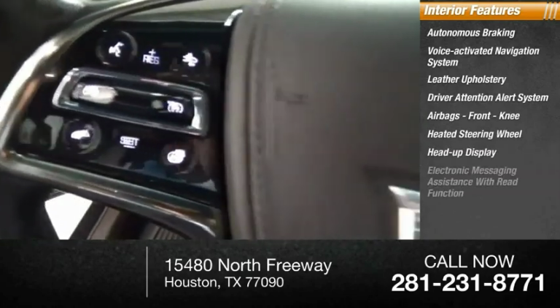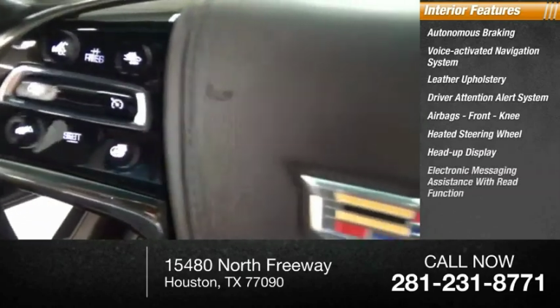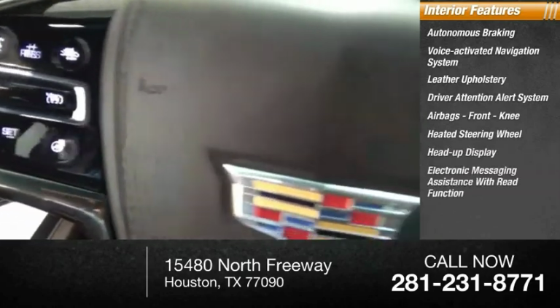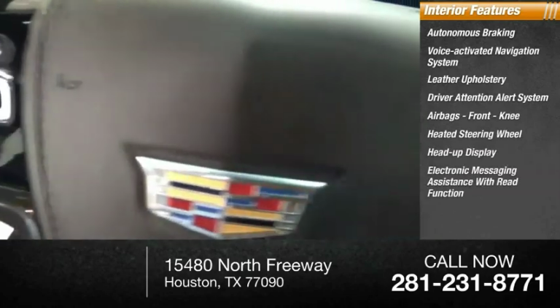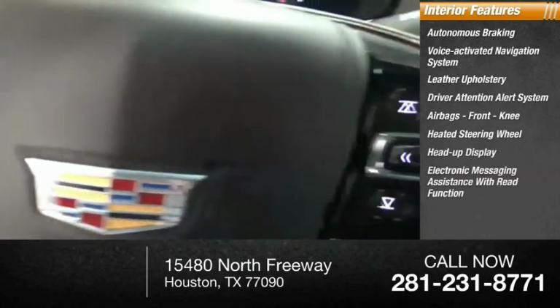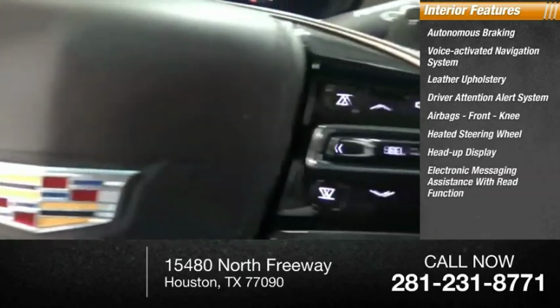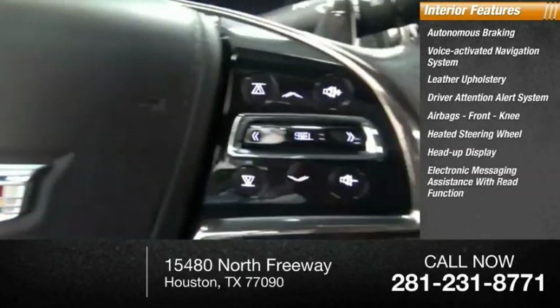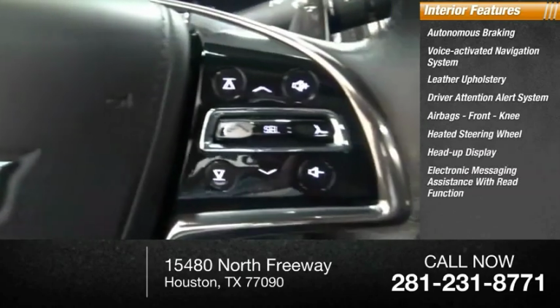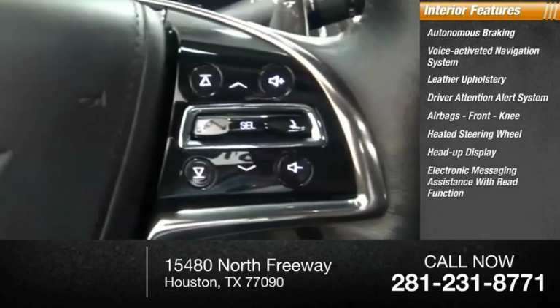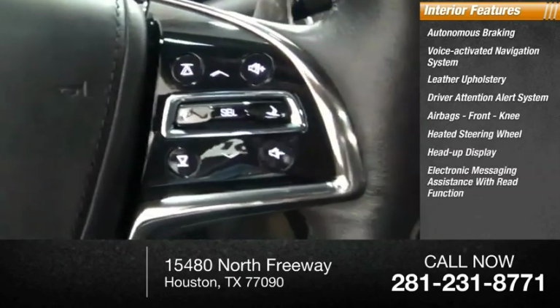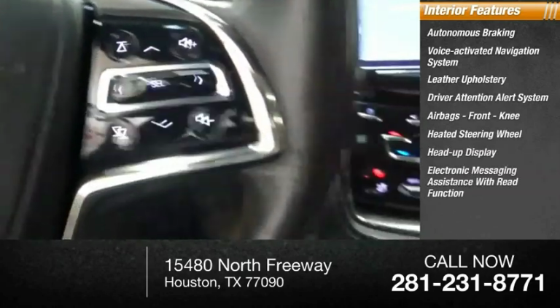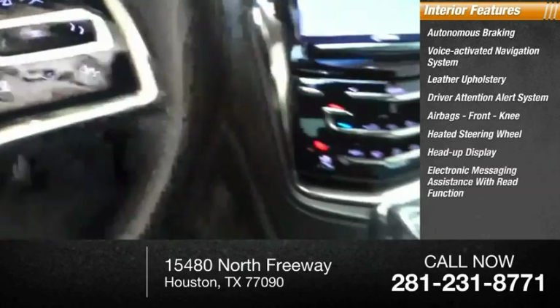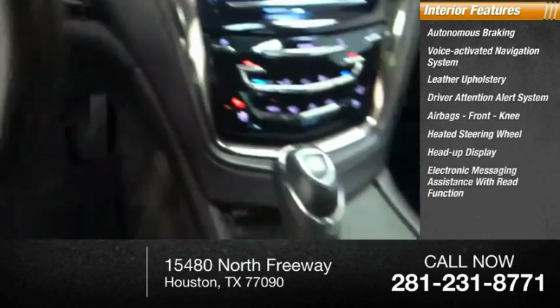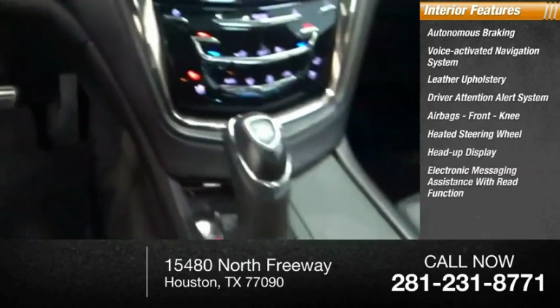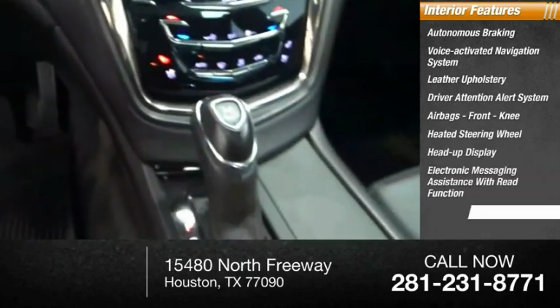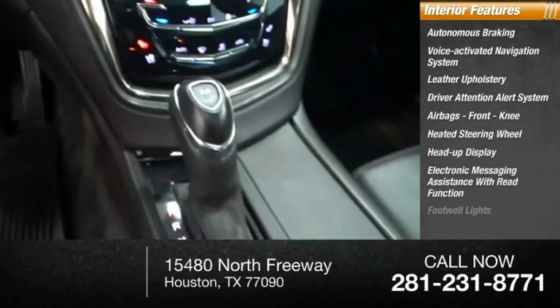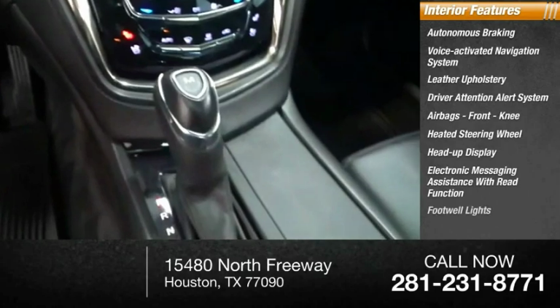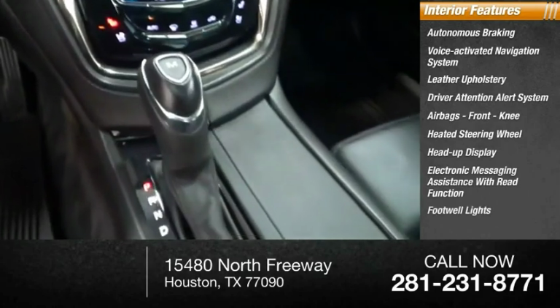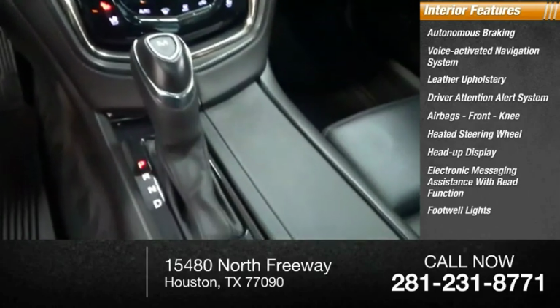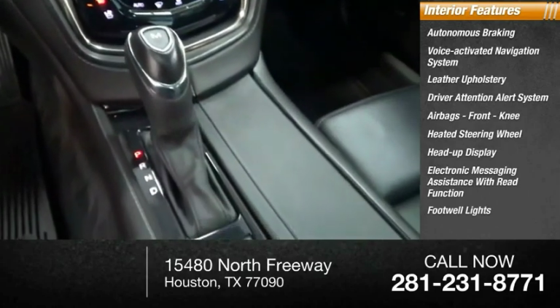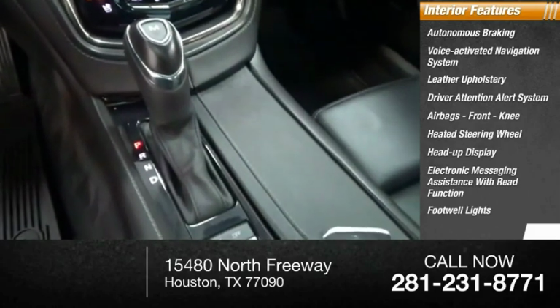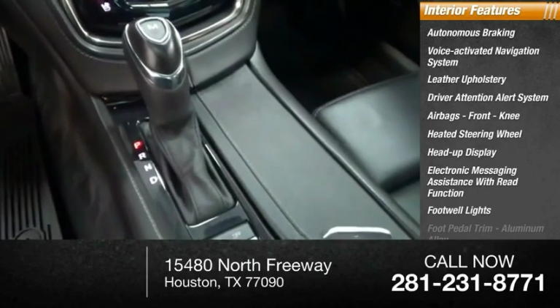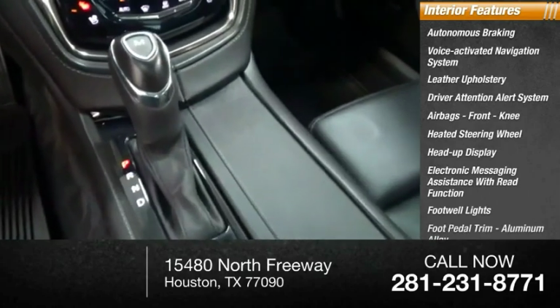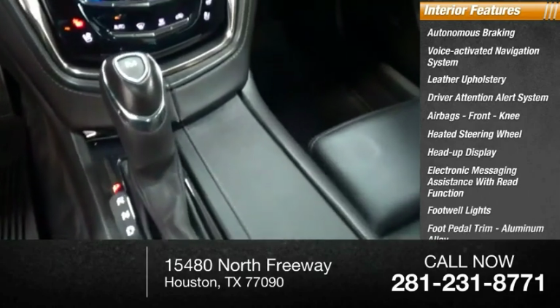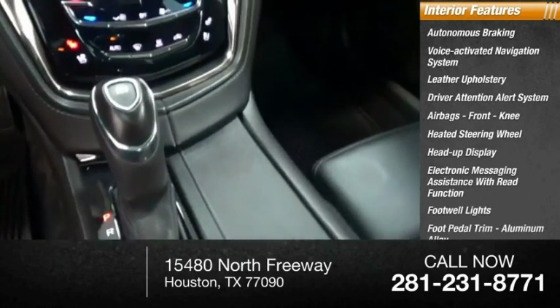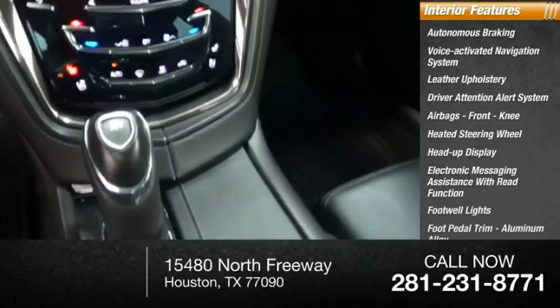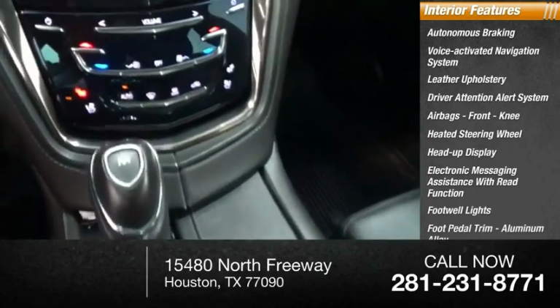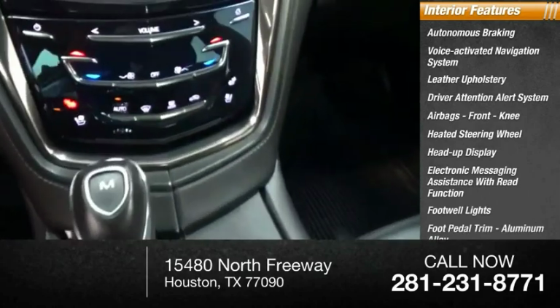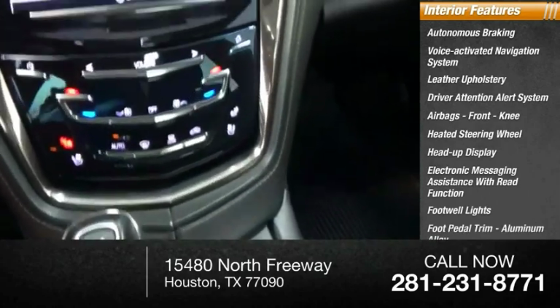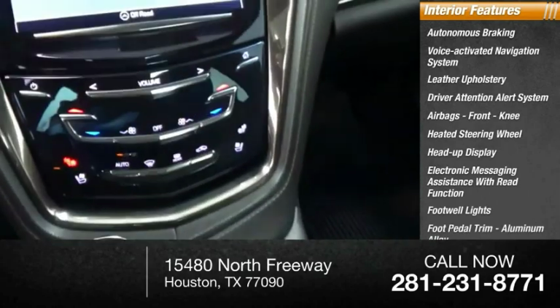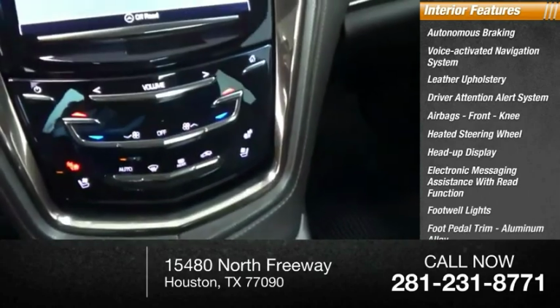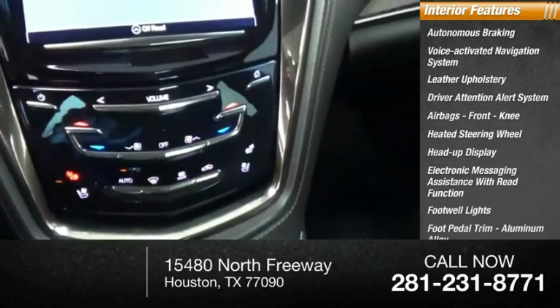Electronic messaging assistance with read function, footwell lights, foot pedal trim, aluminum alloy.